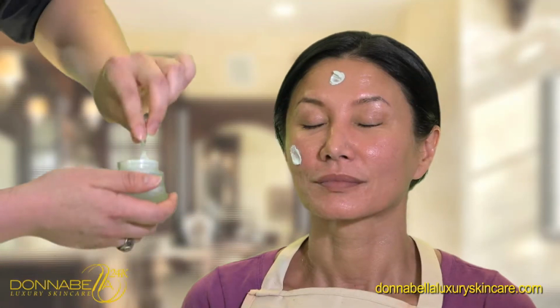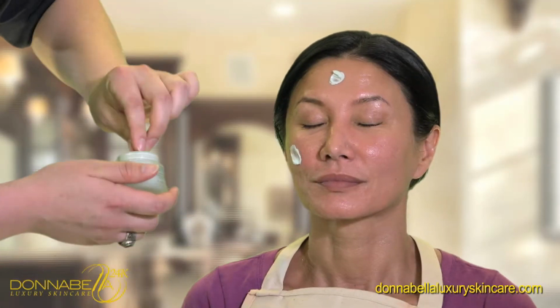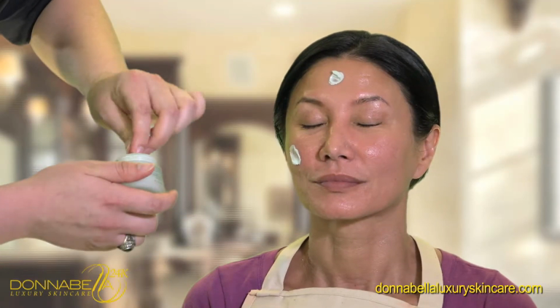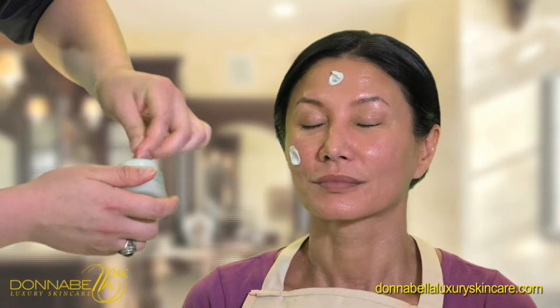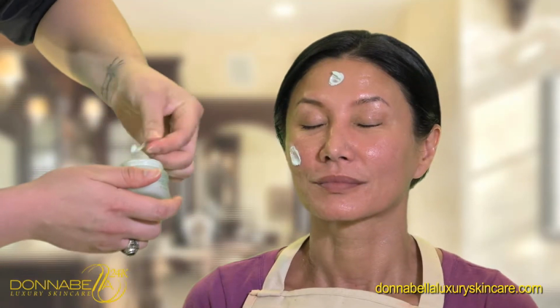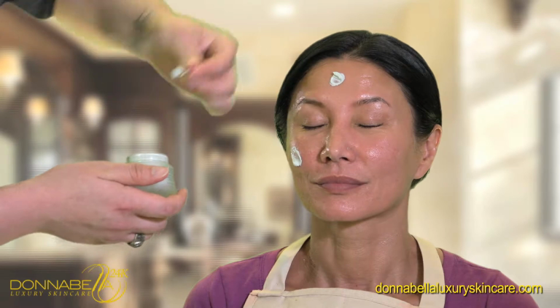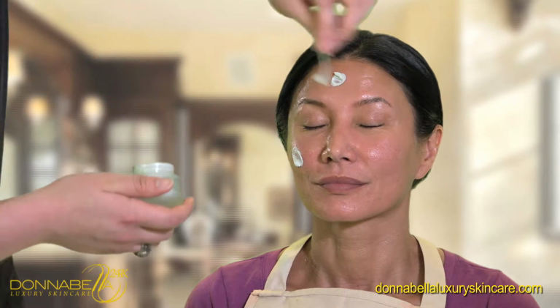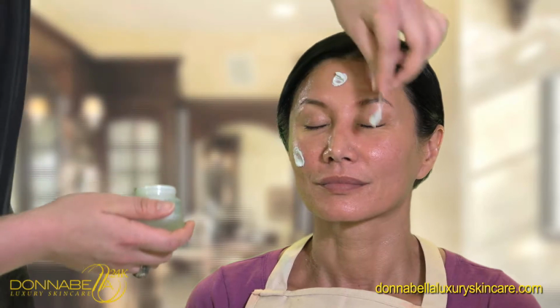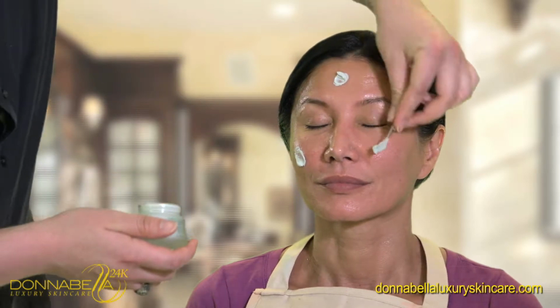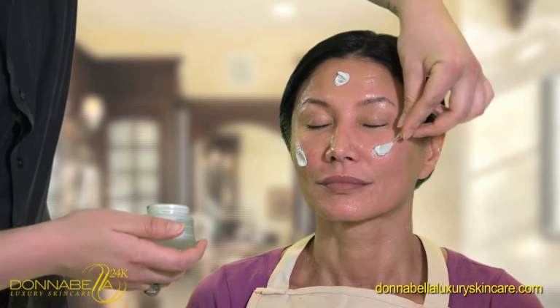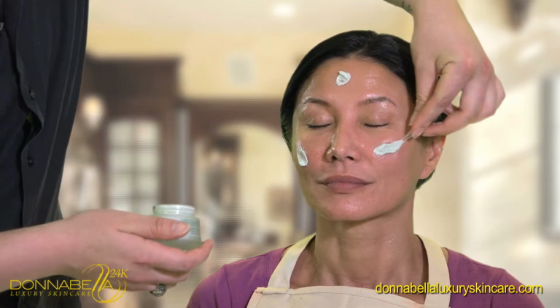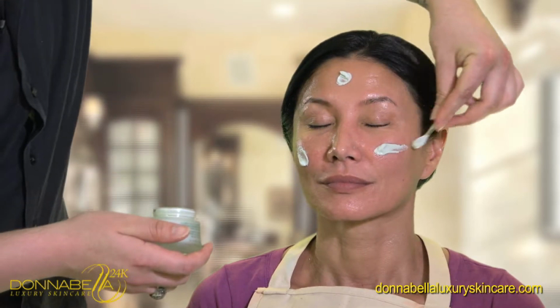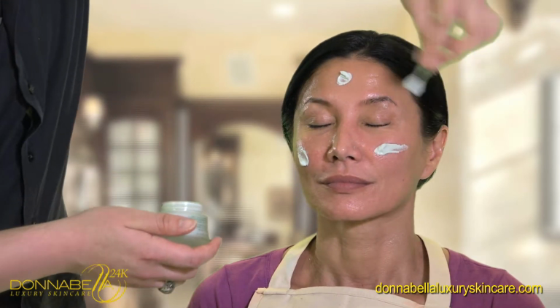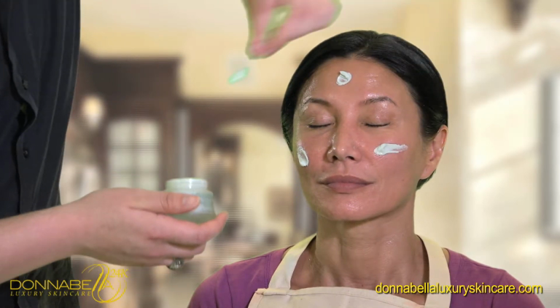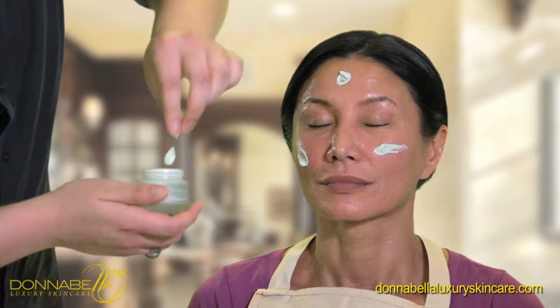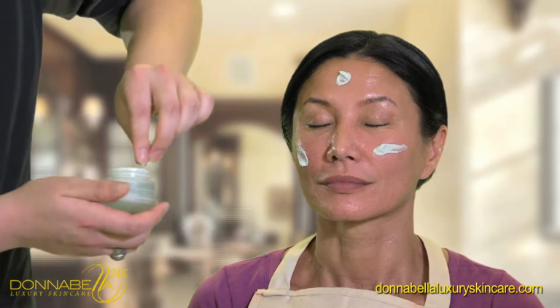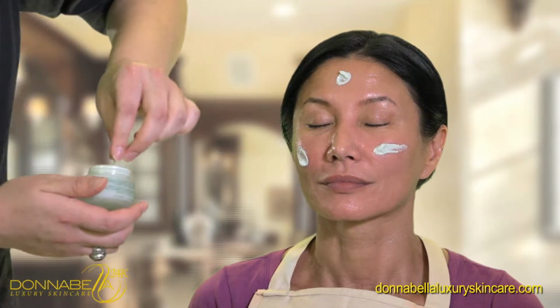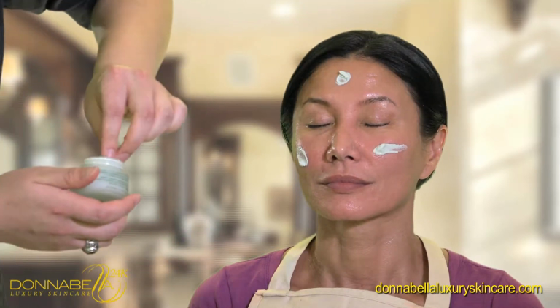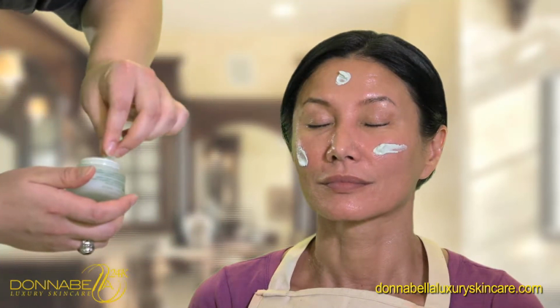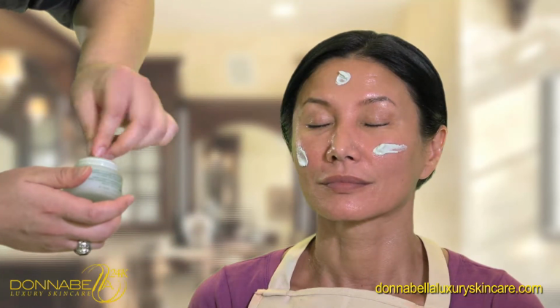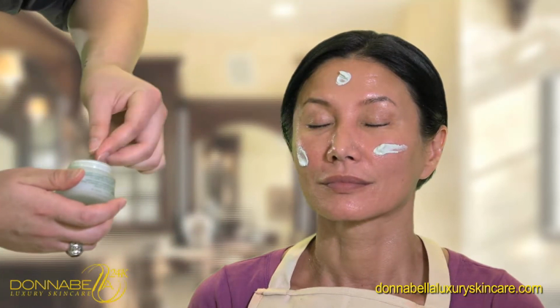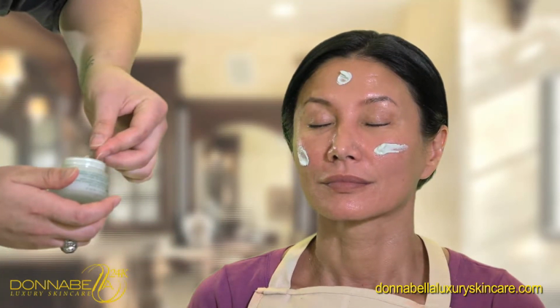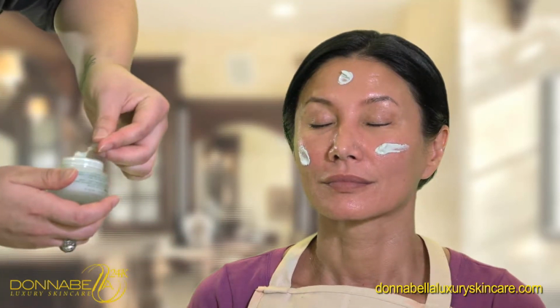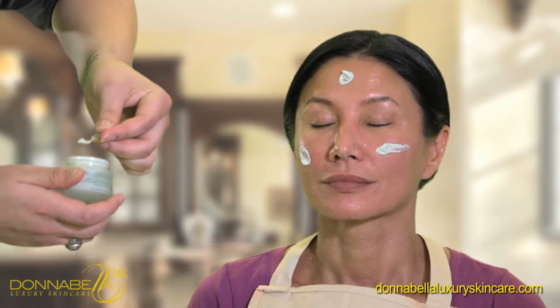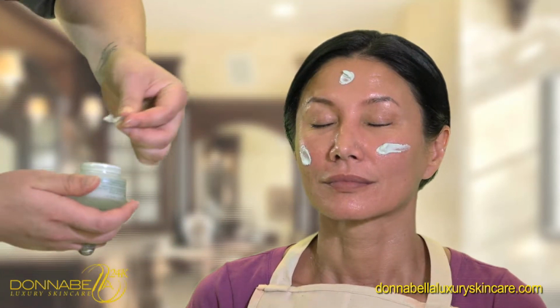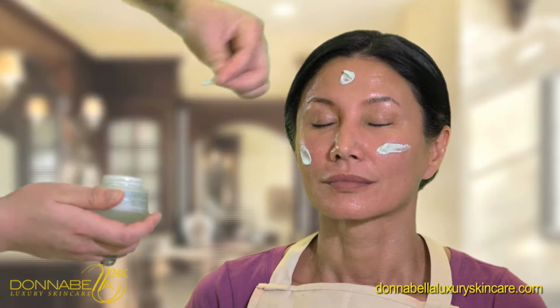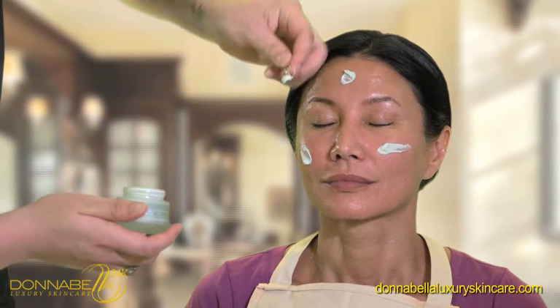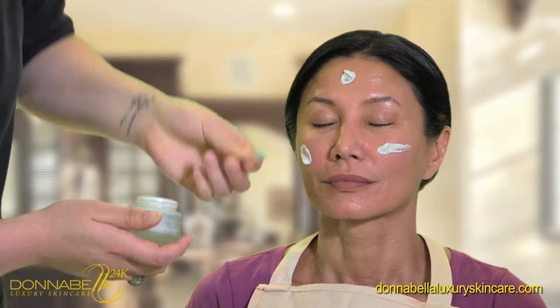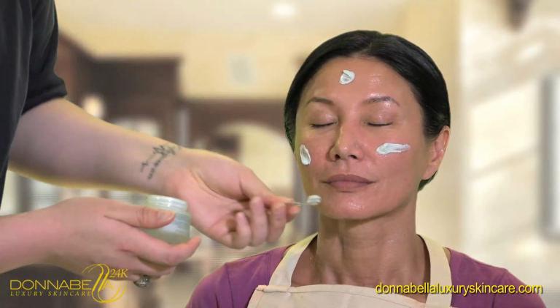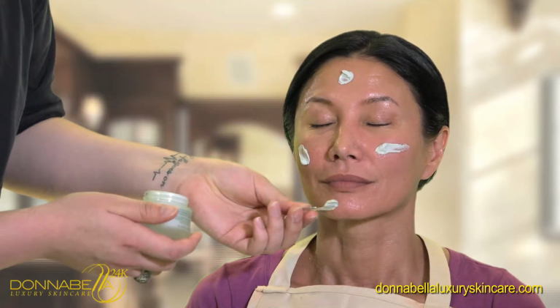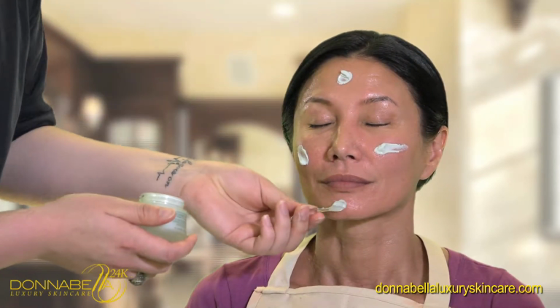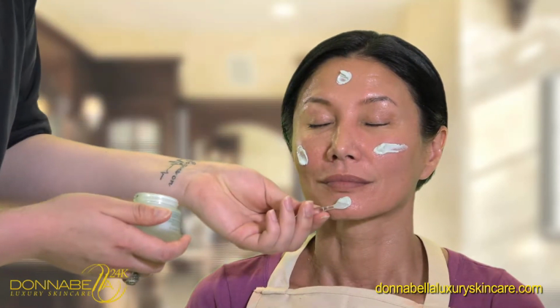We're going to apply it to the face in circular motions, avoiding the eyes, and also to the neck and décolleté area.